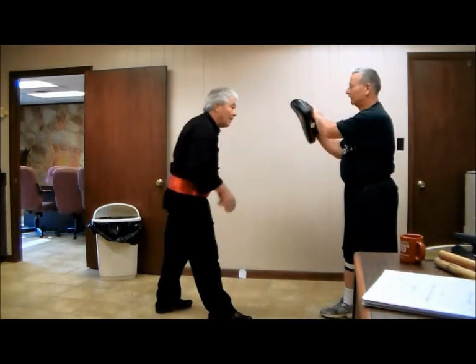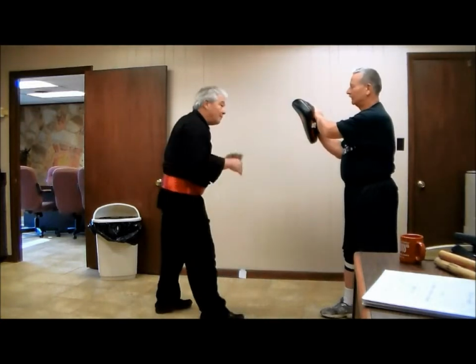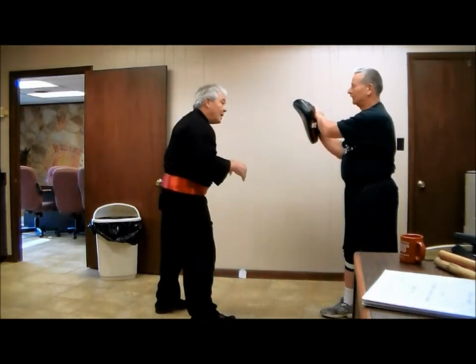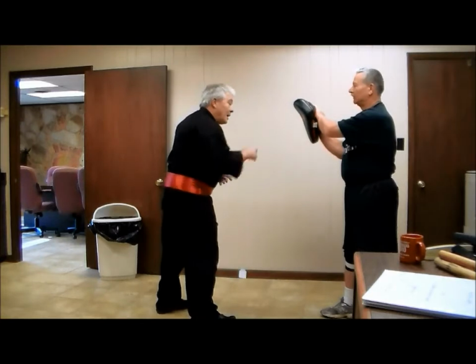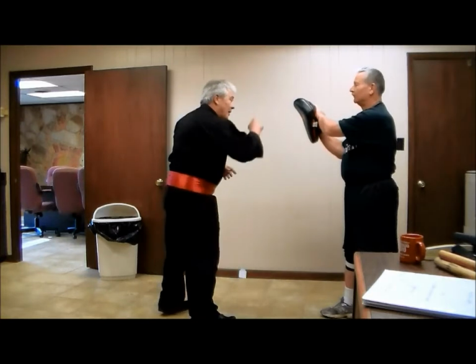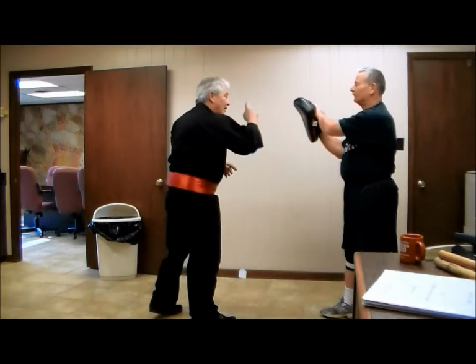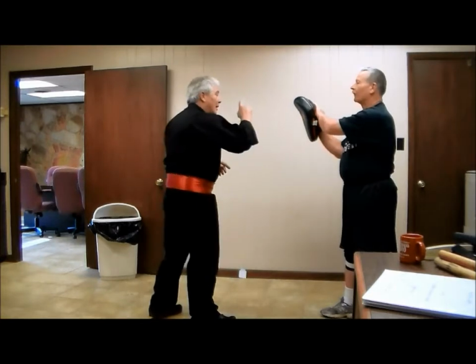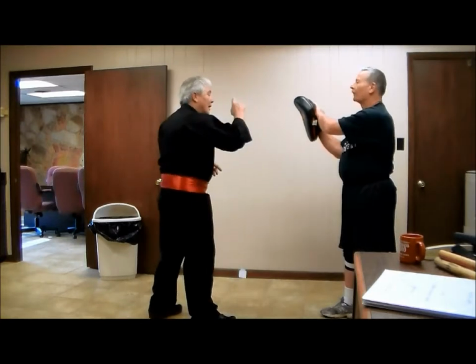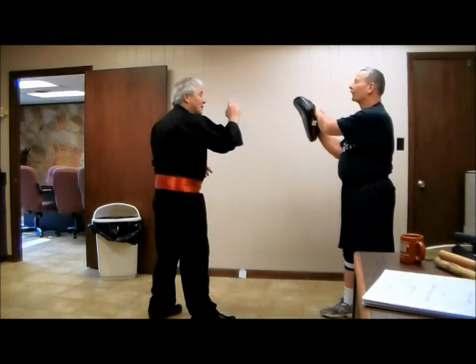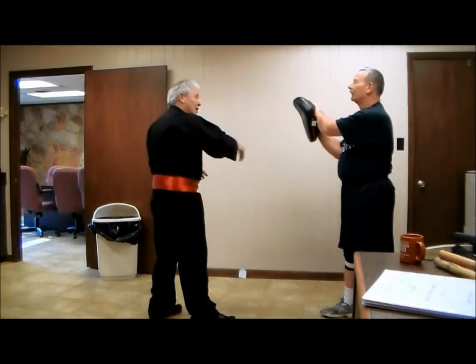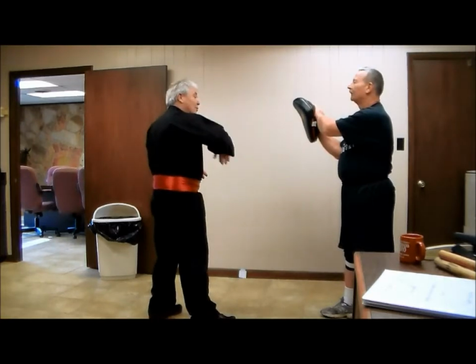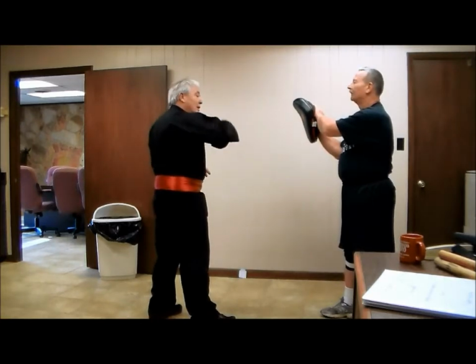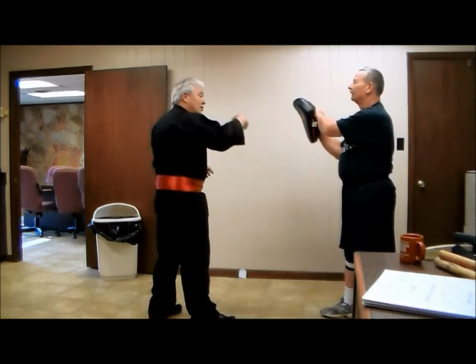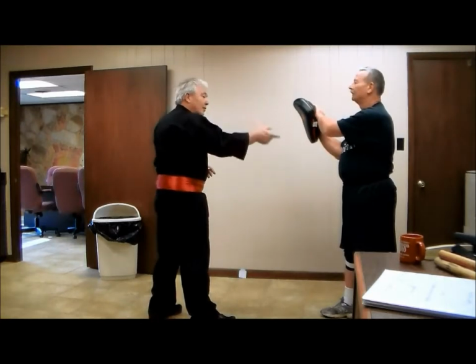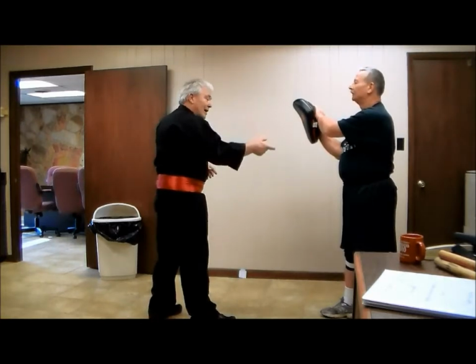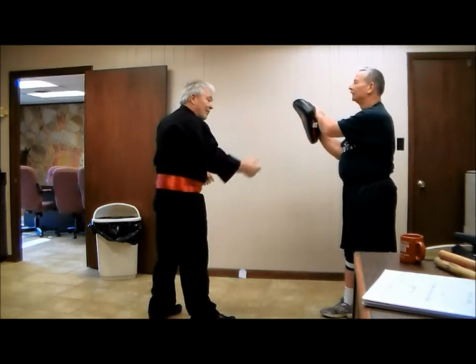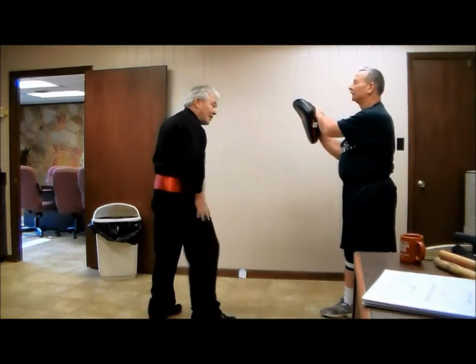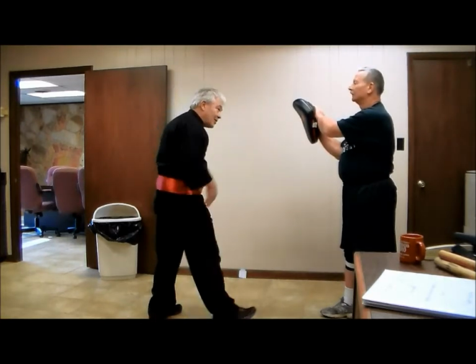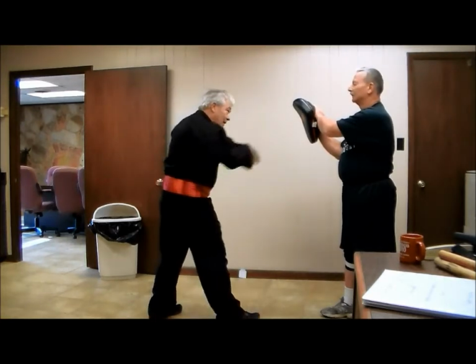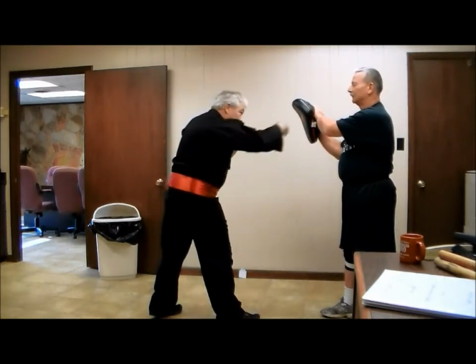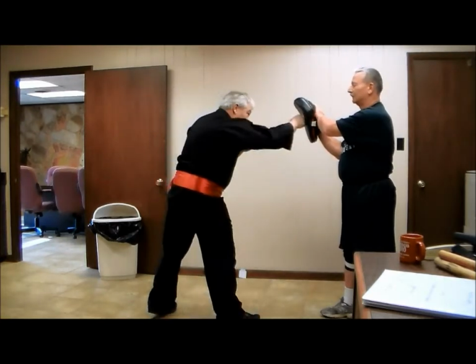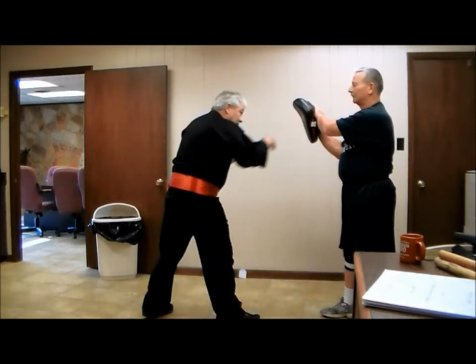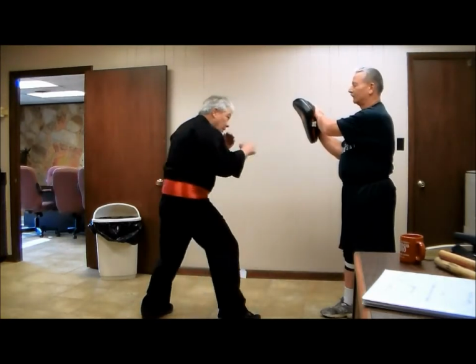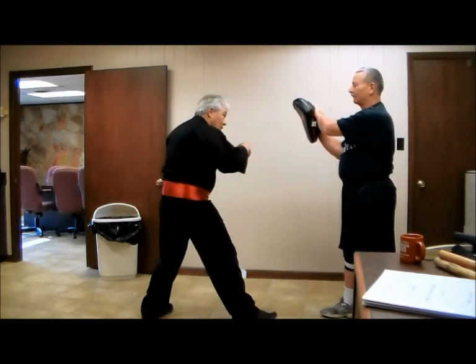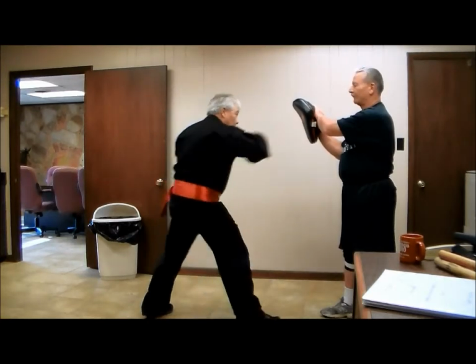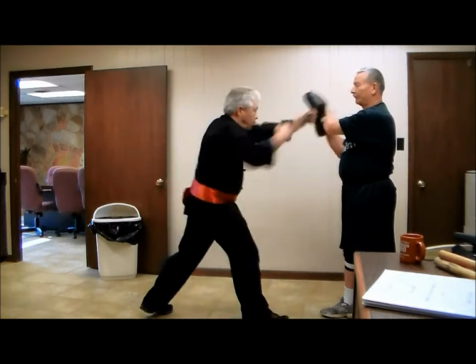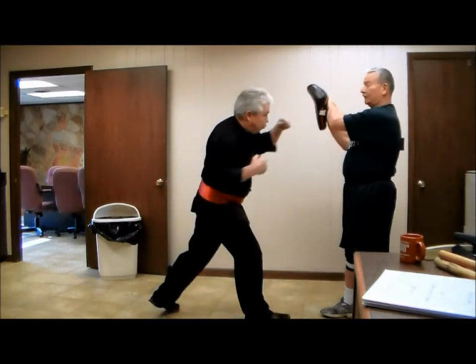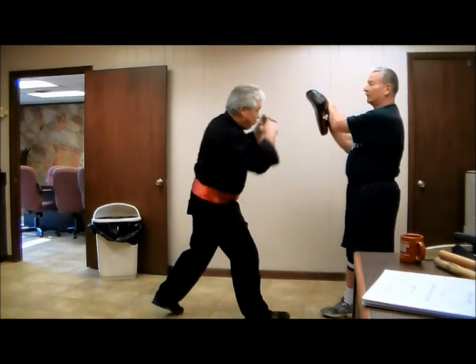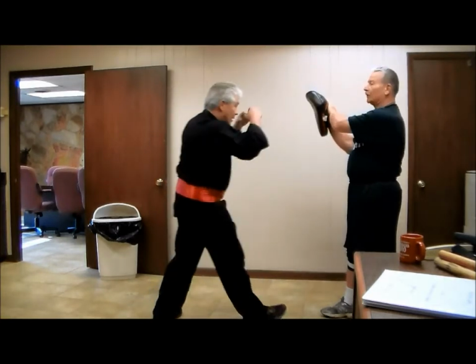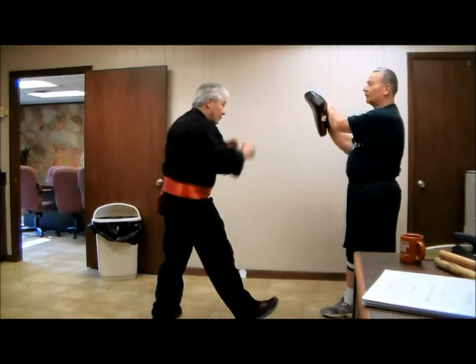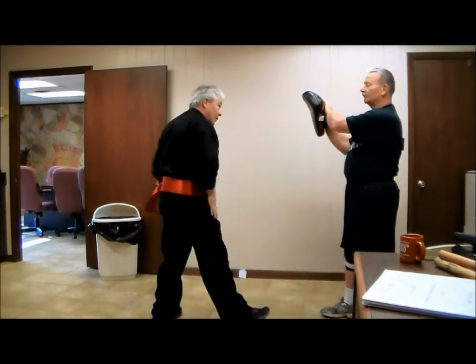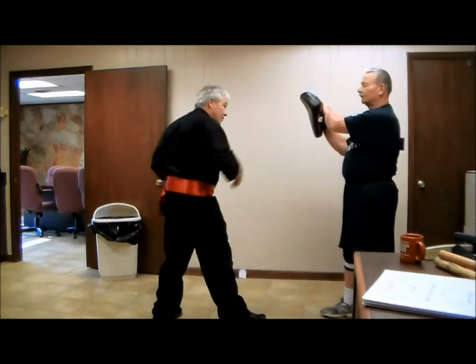Now, I've done a single punch, back fist, now it's a double punch.